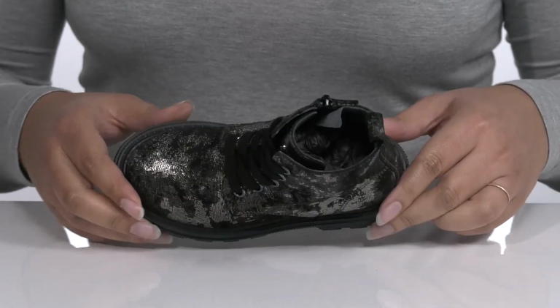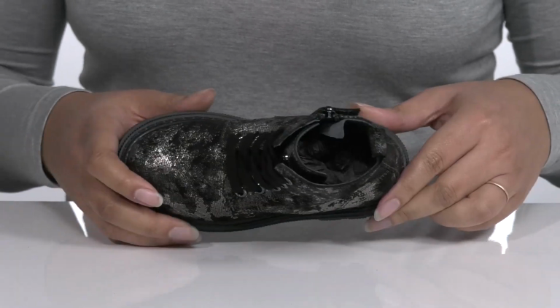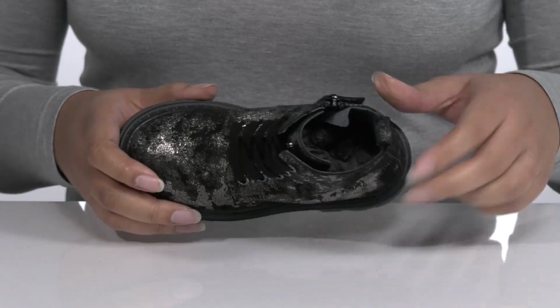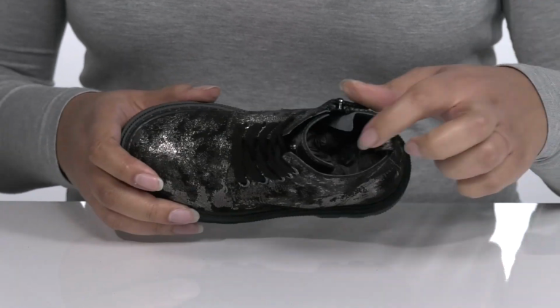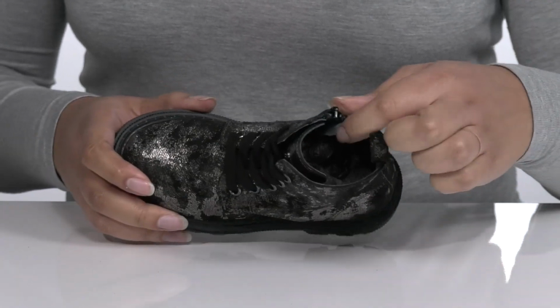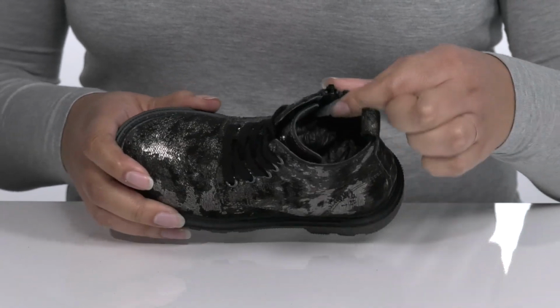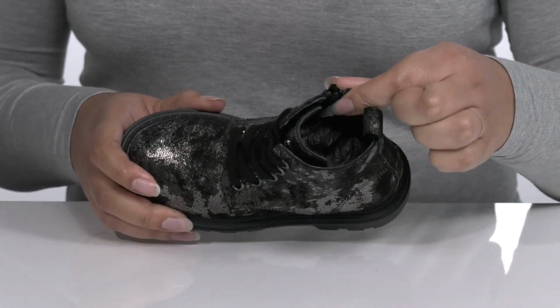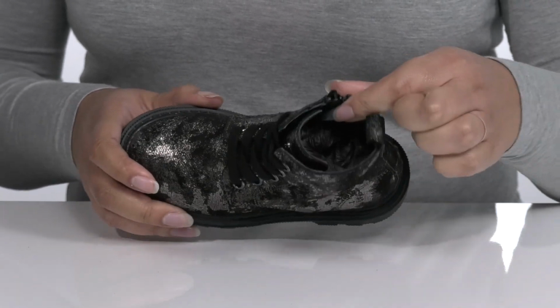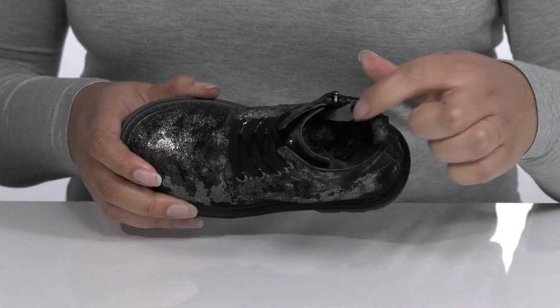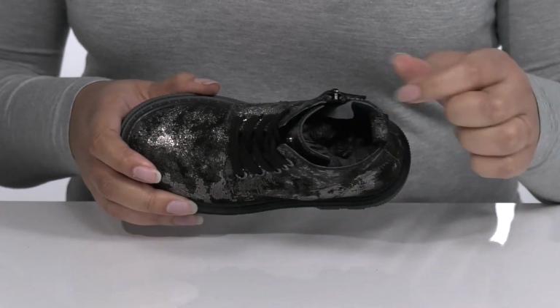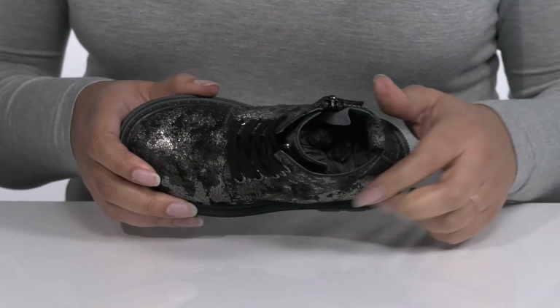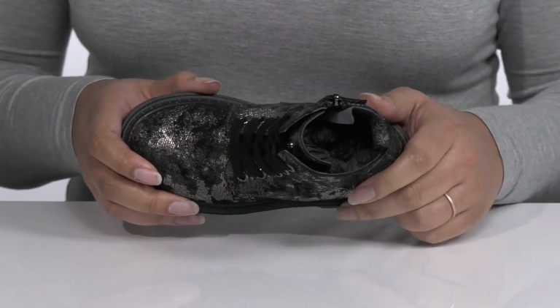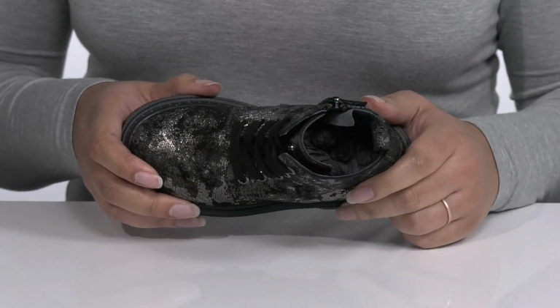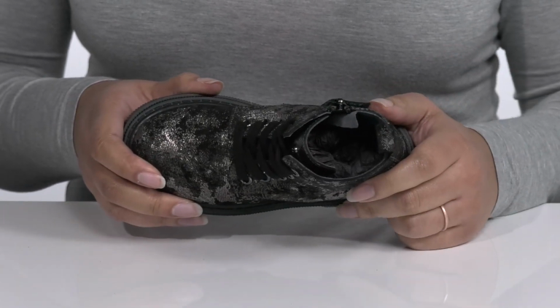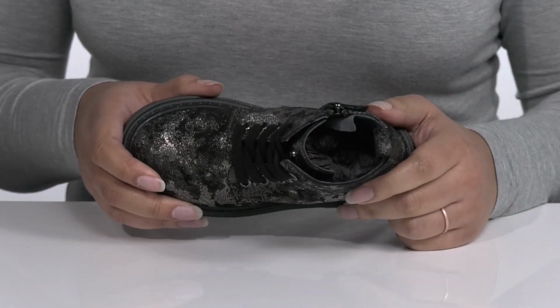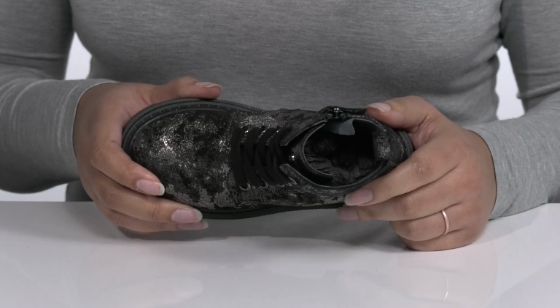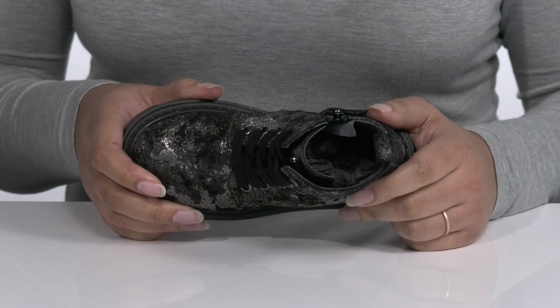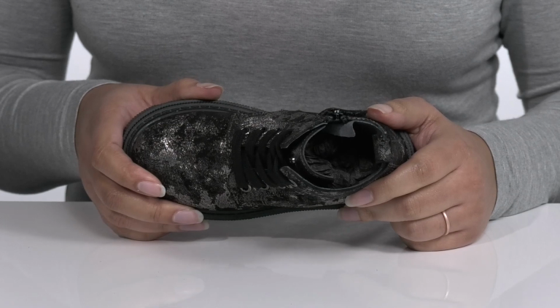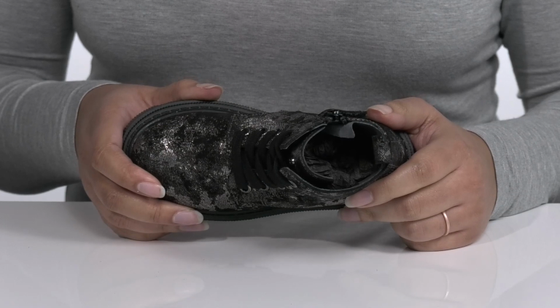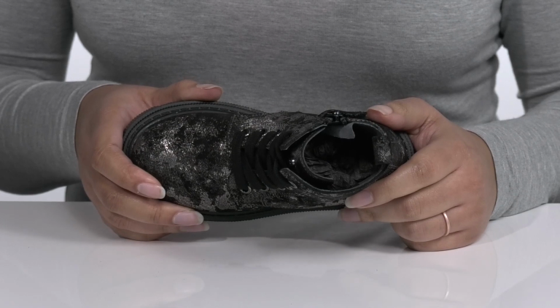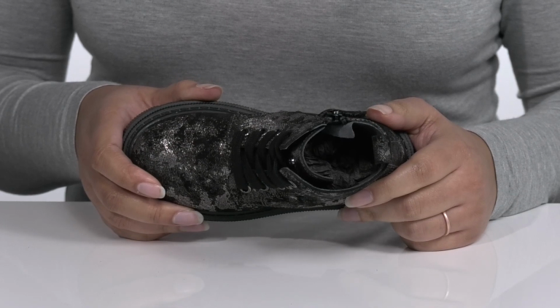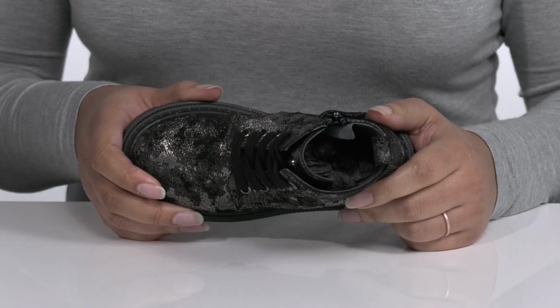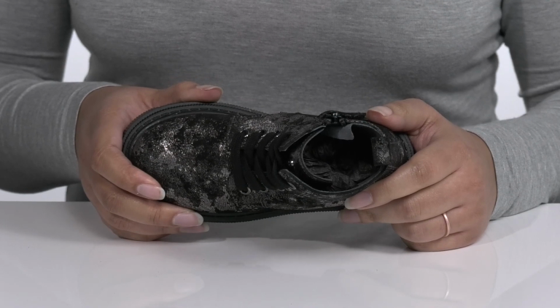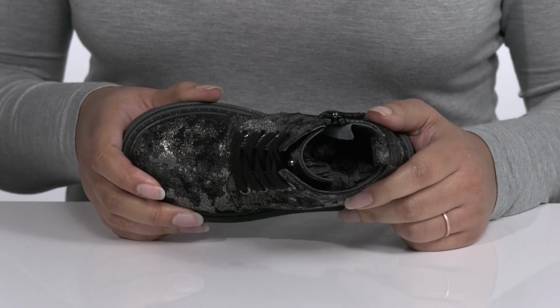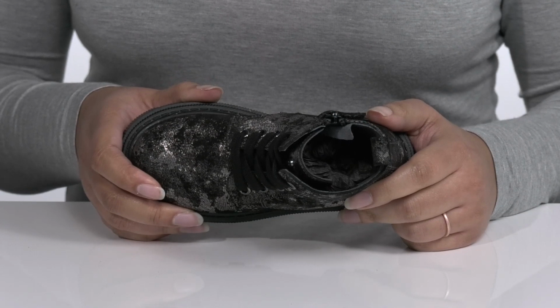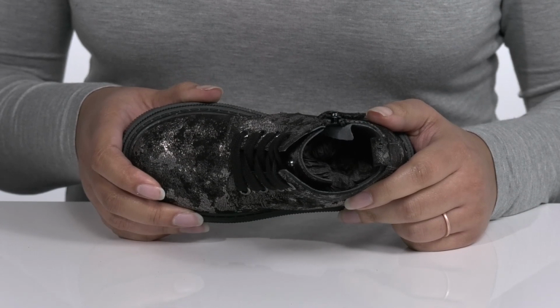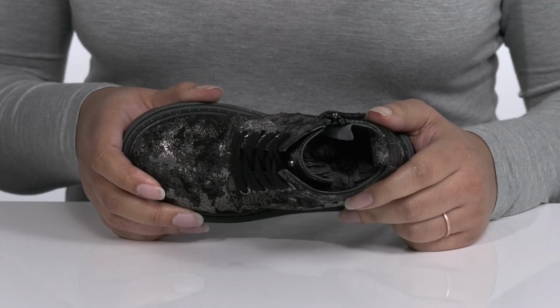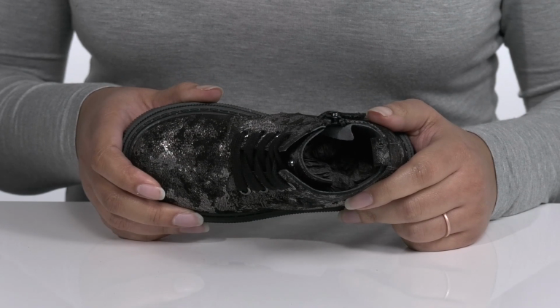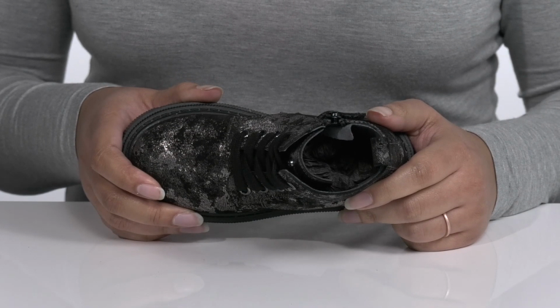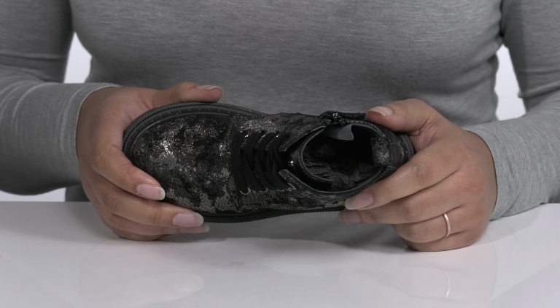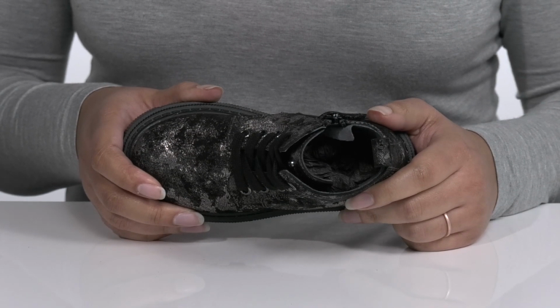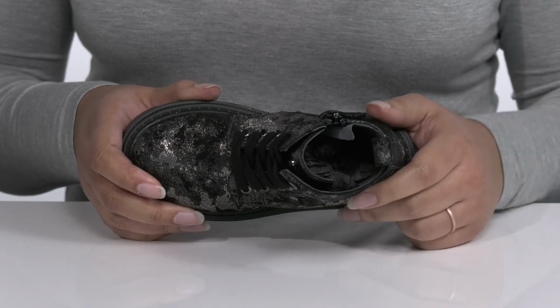Inside there is a leather lining with a cushioned footbed that has an antibacterial treatment, giving them comfort and freshness all day.